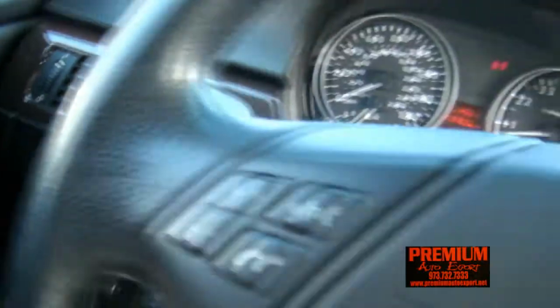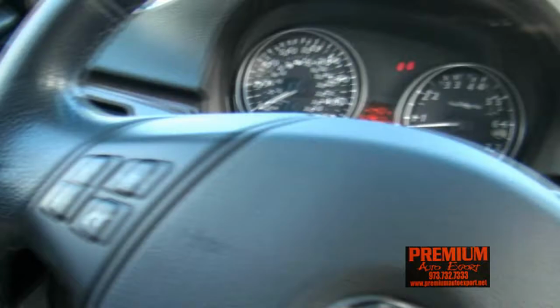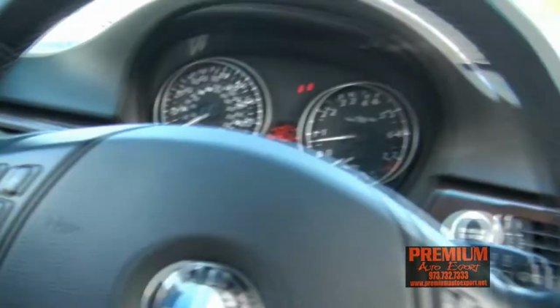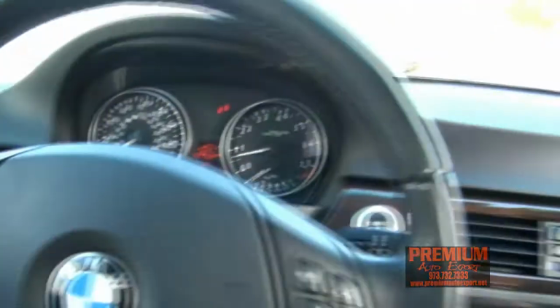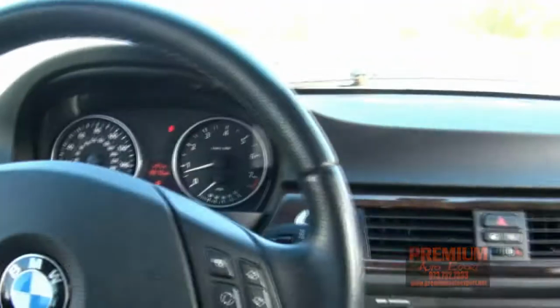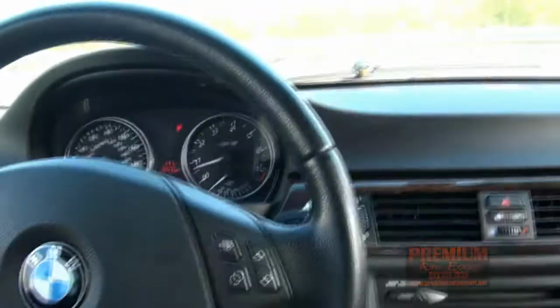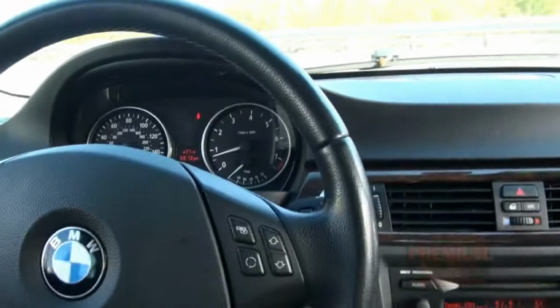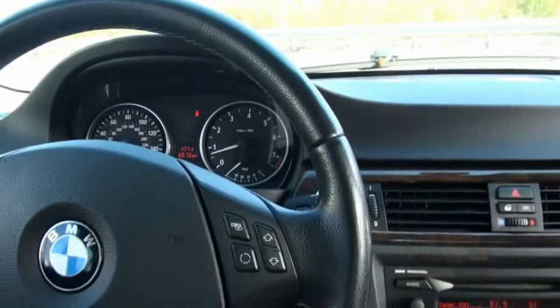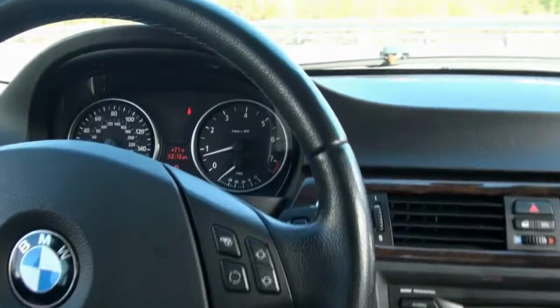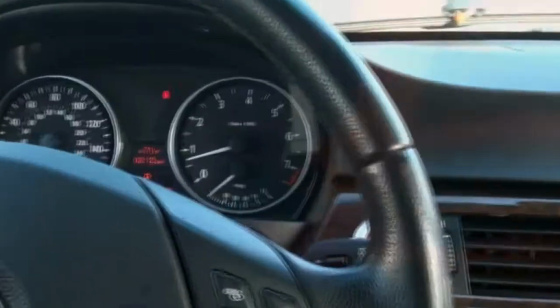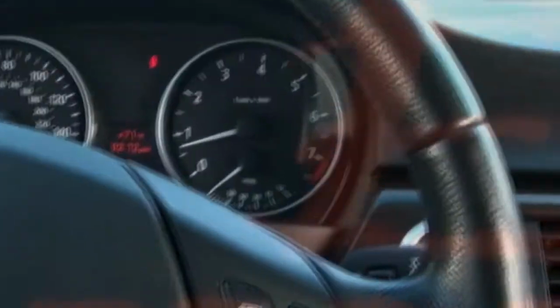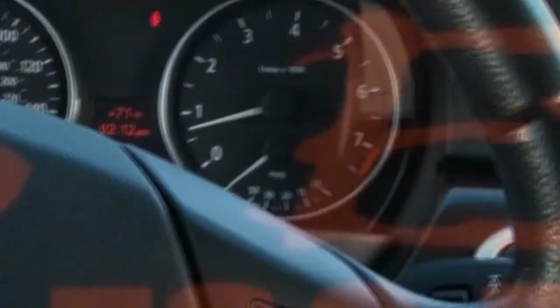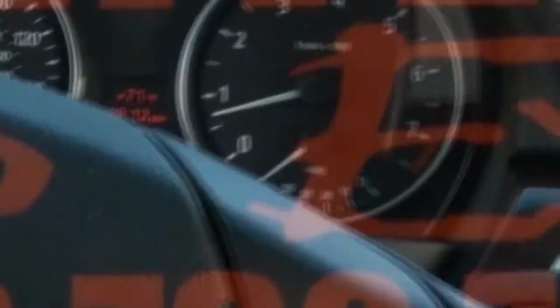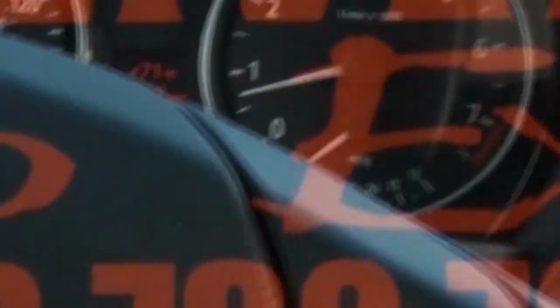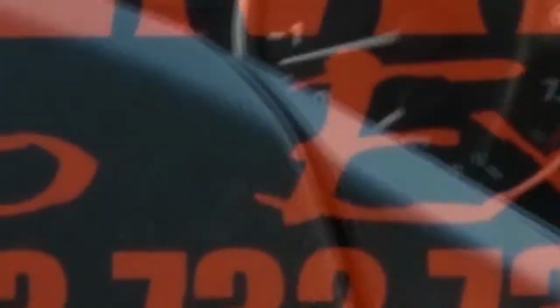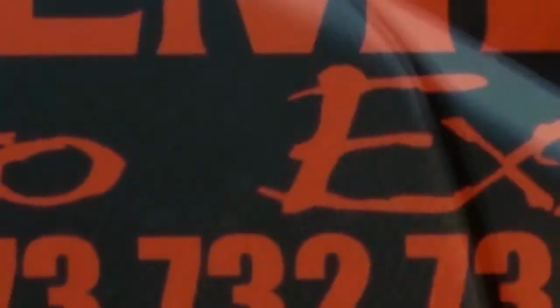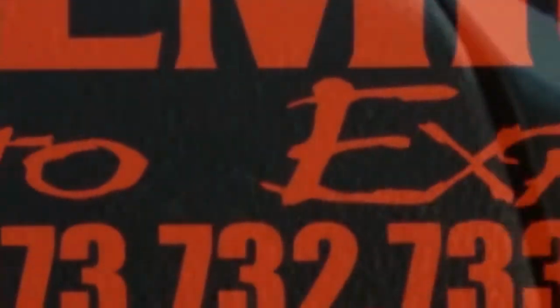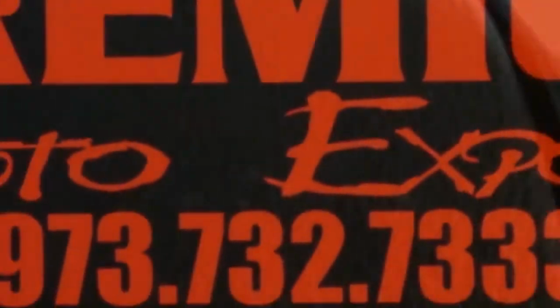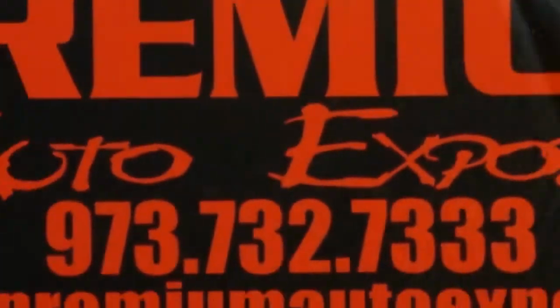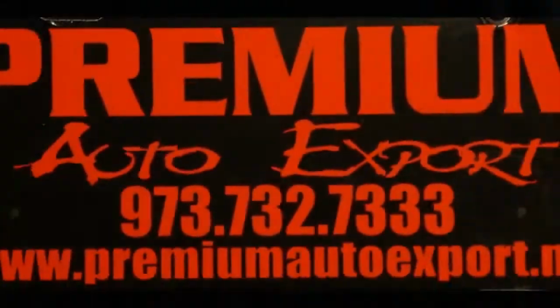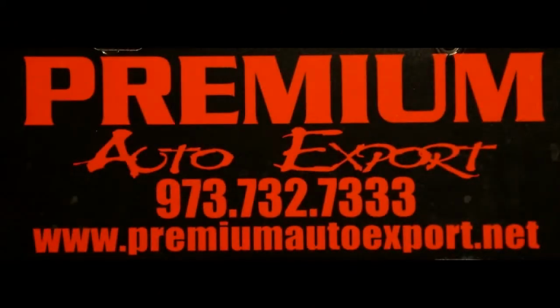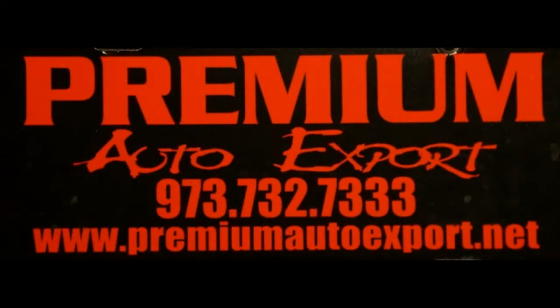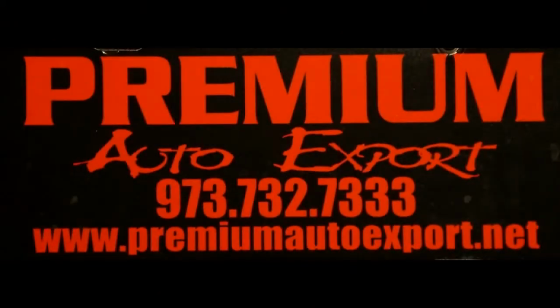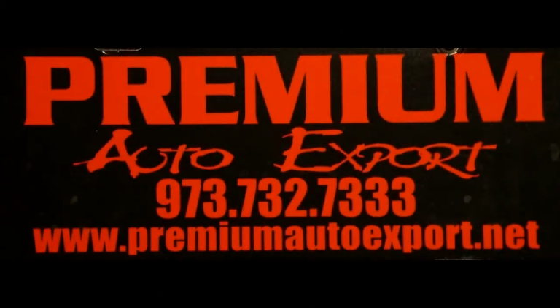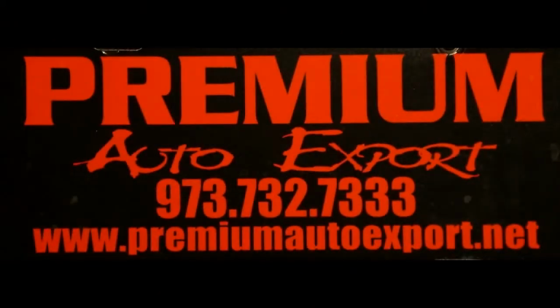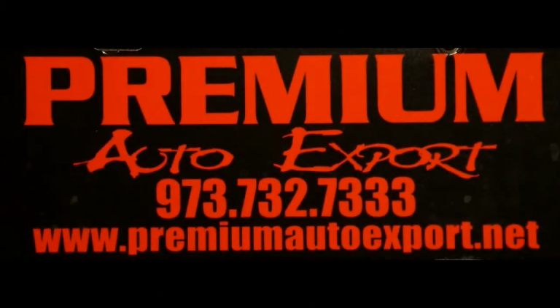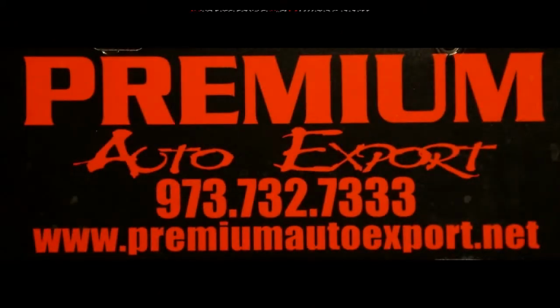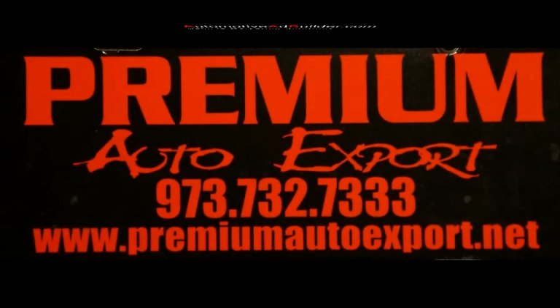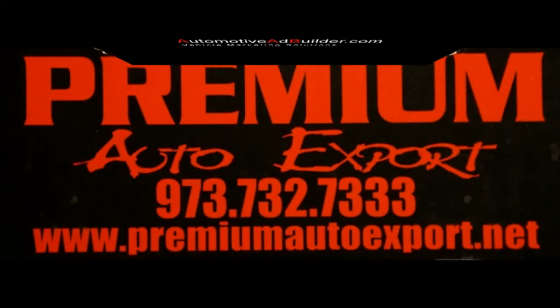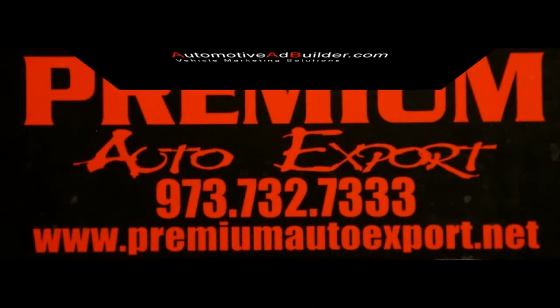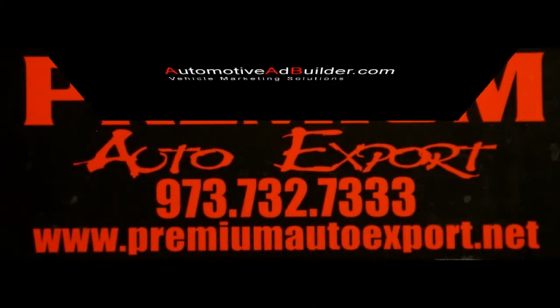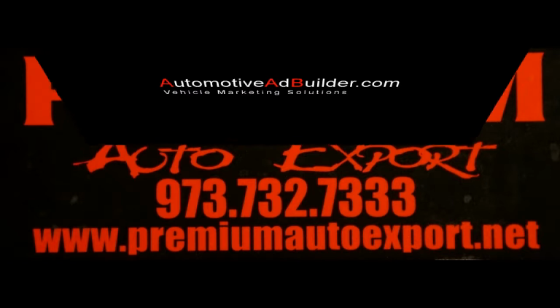If you need more info, call us up here at Premium Auto Export.